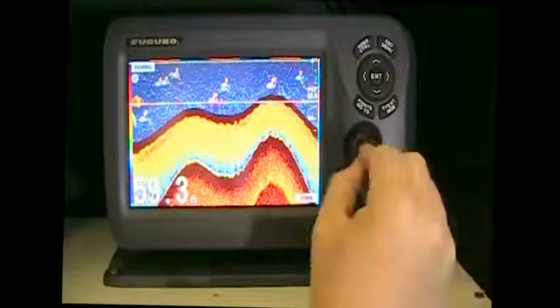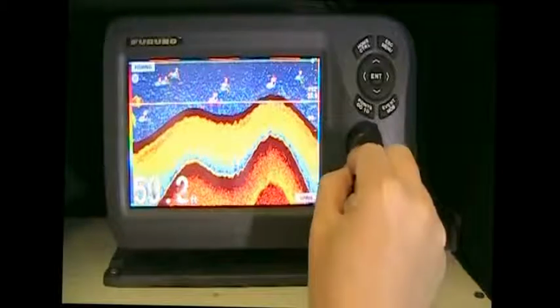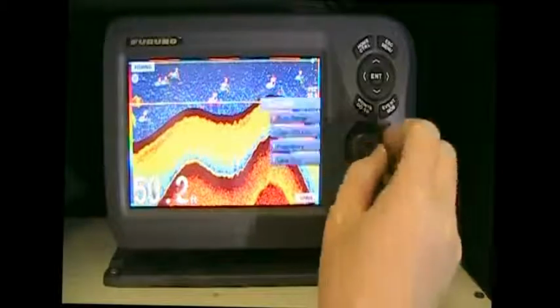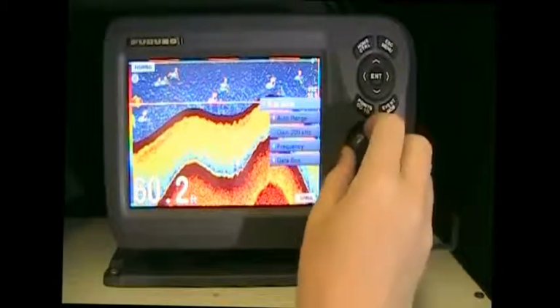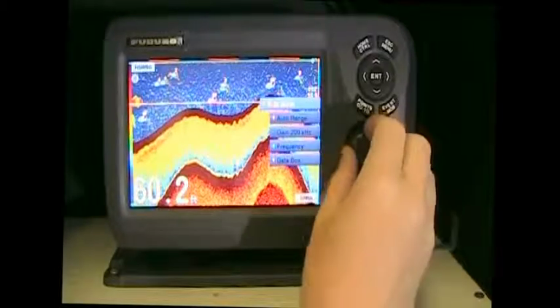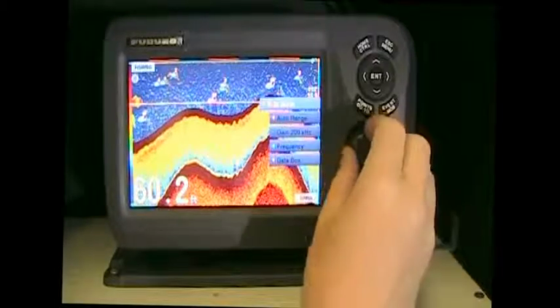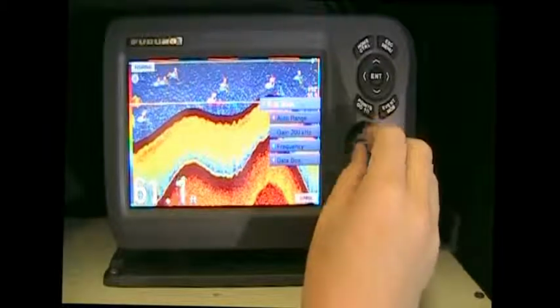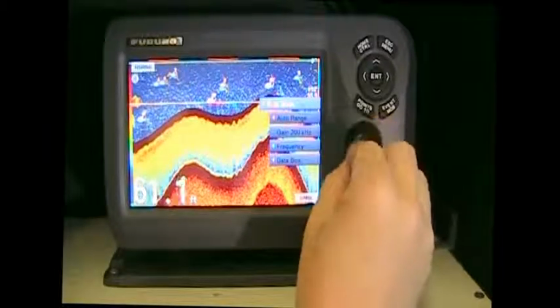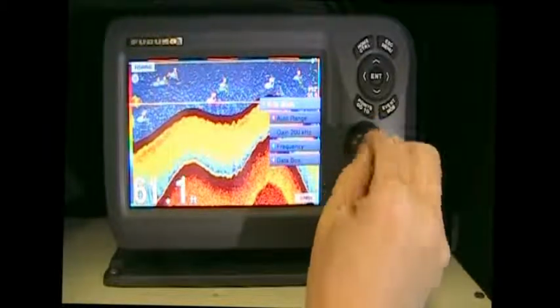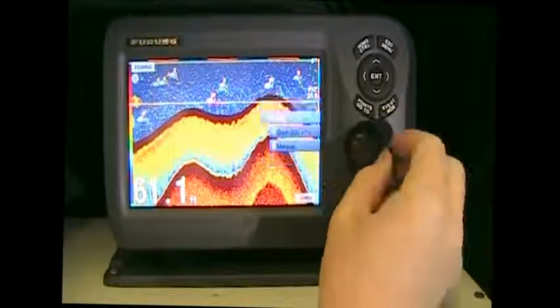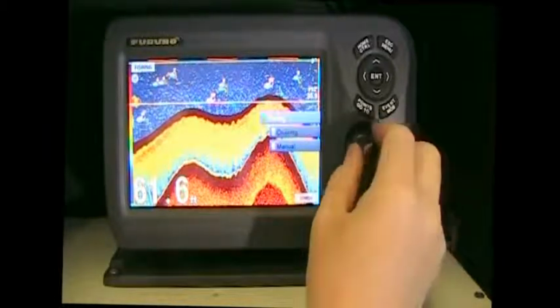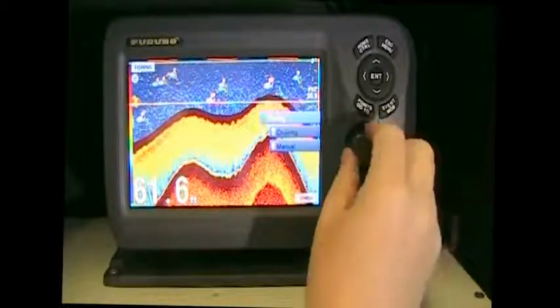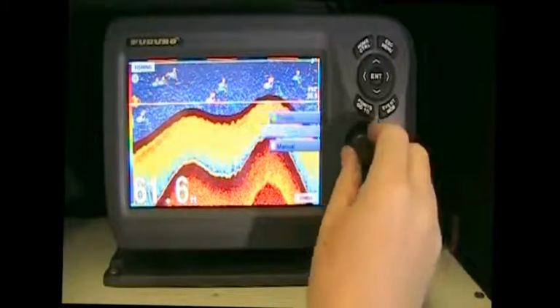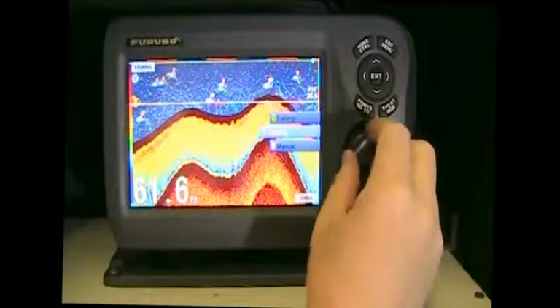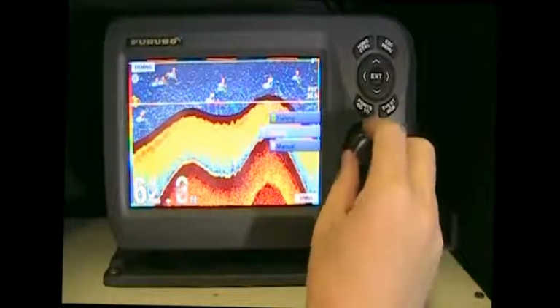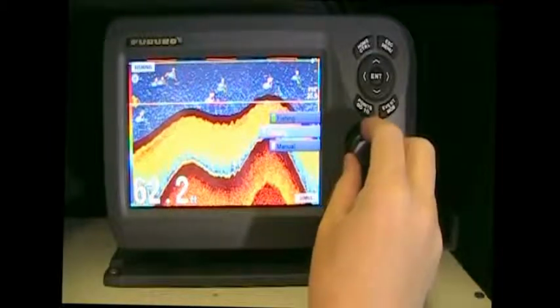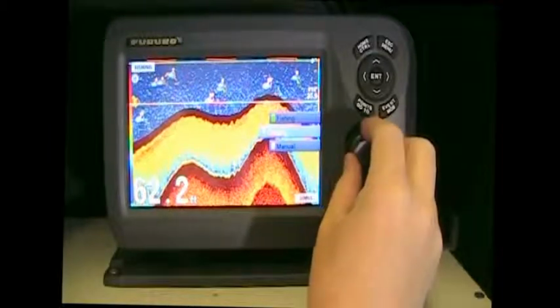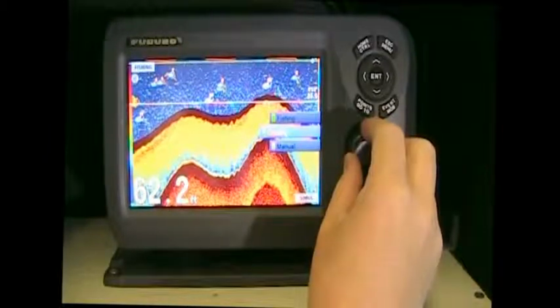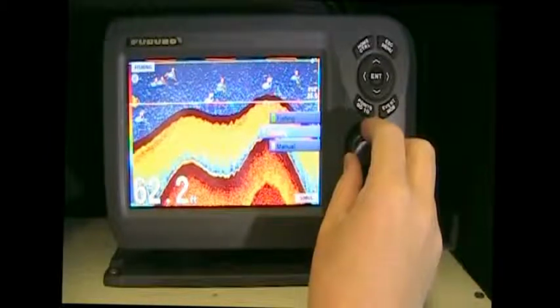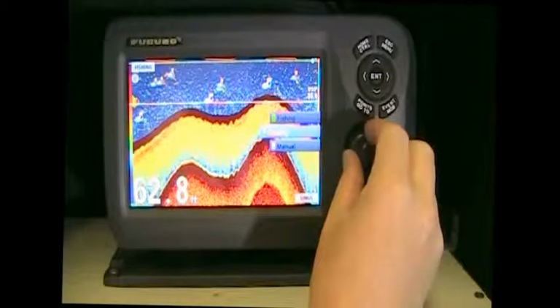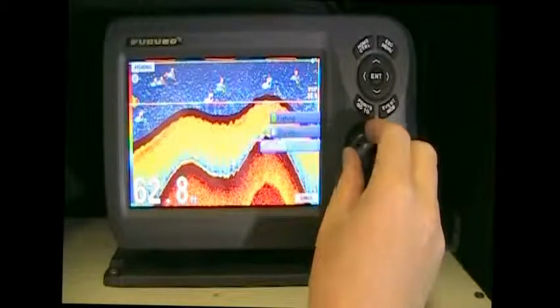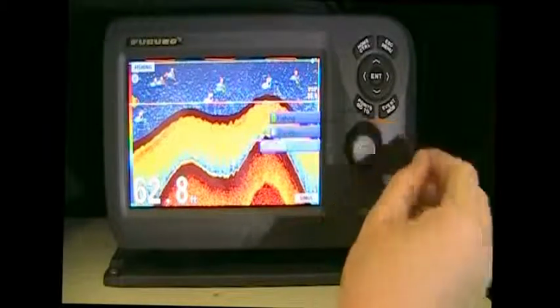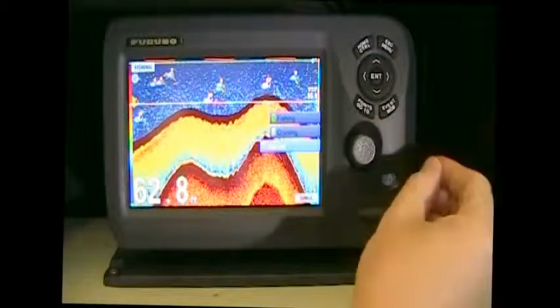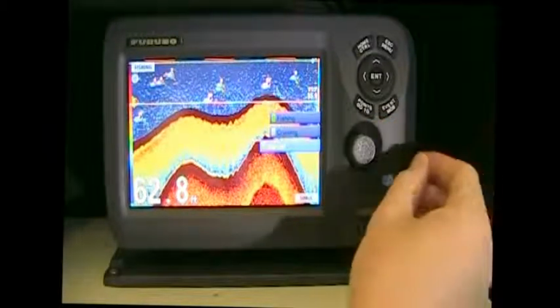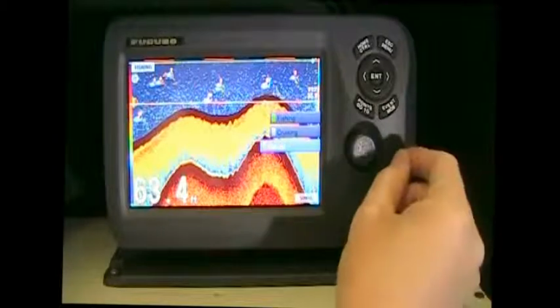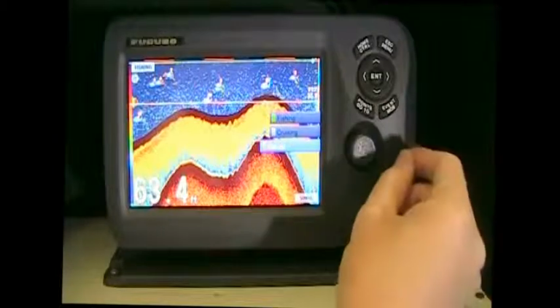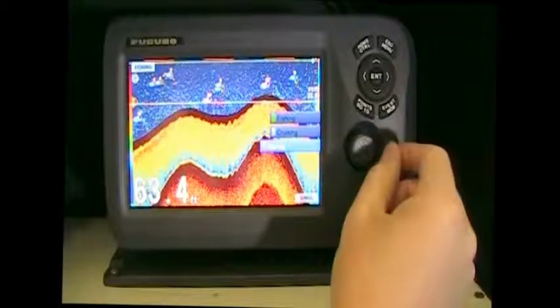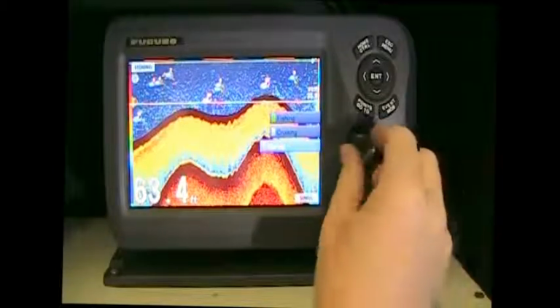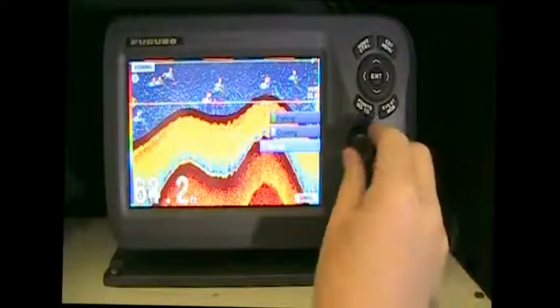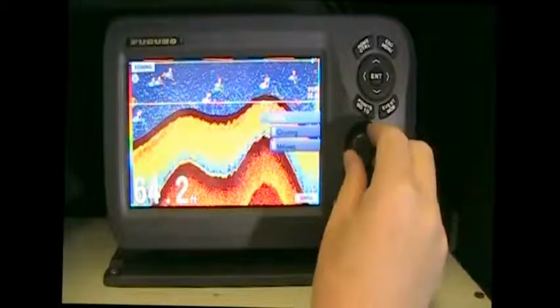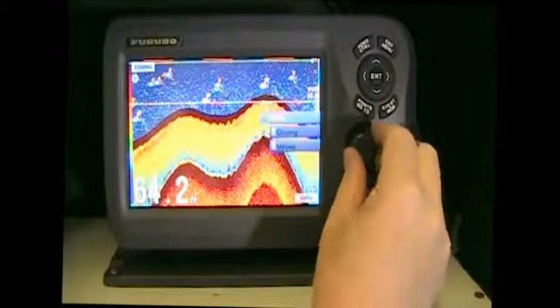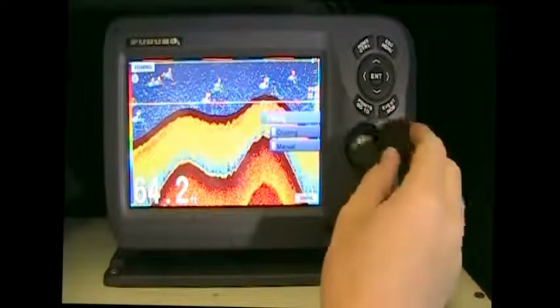Push in that roto key to go ahead and change your modes. You can go from auto fishing, auto cruising, and into manual mode where you manually adjust everything.